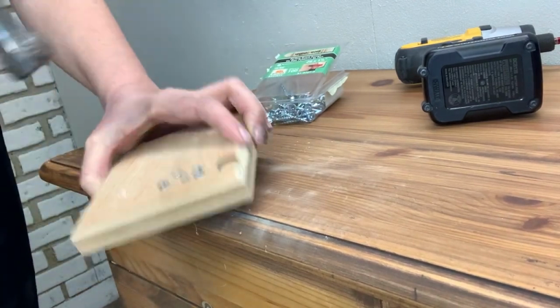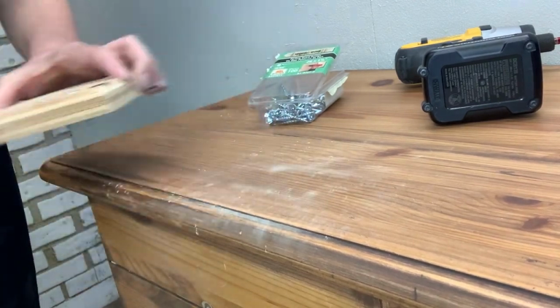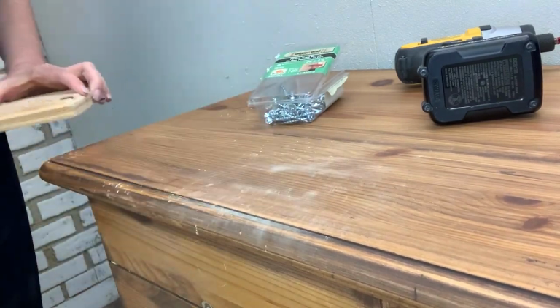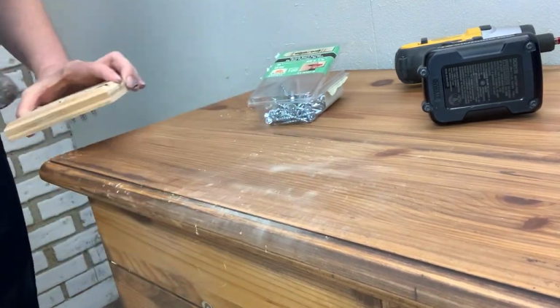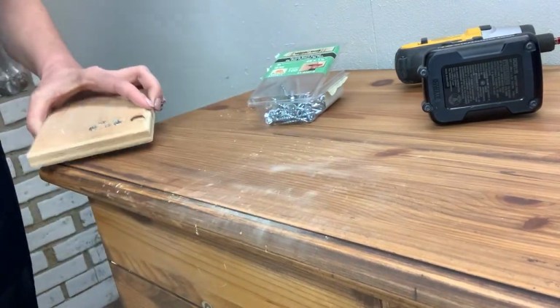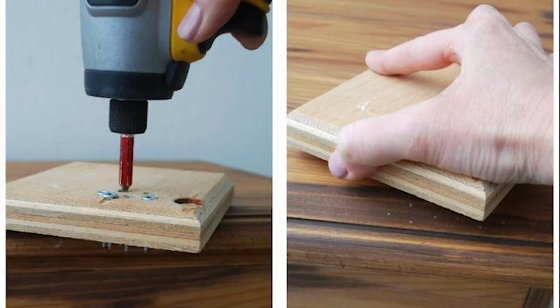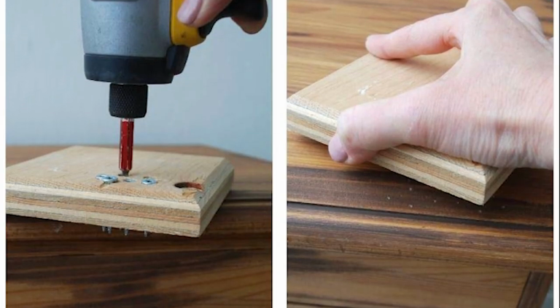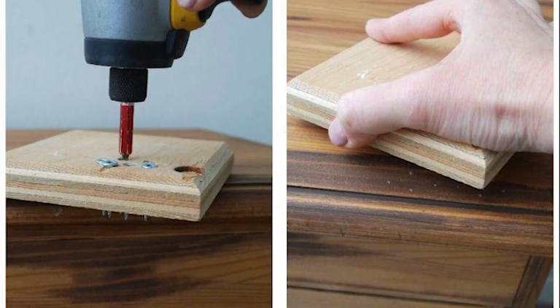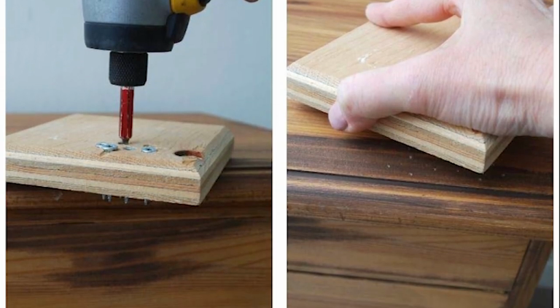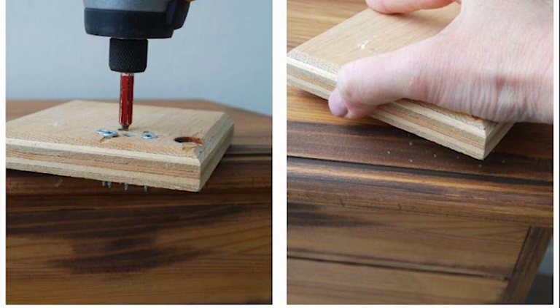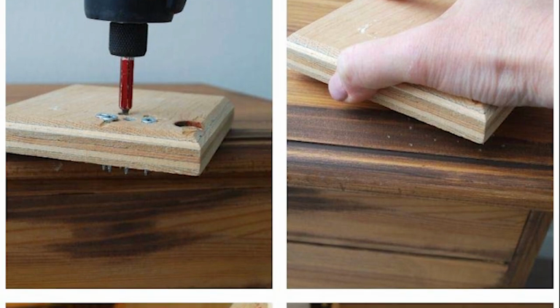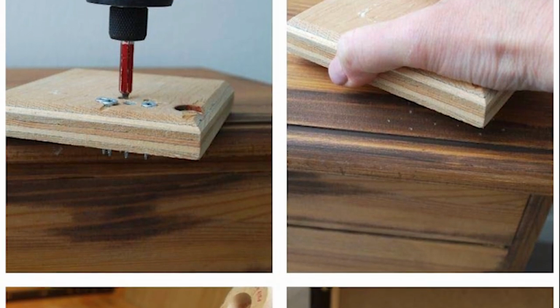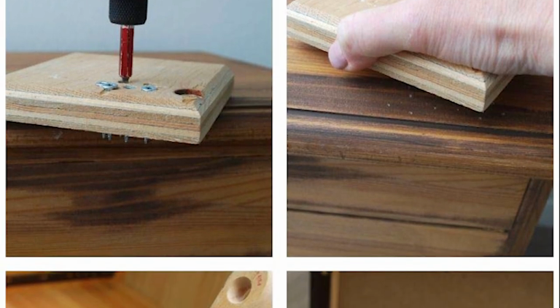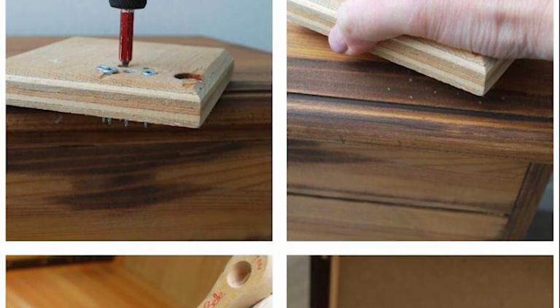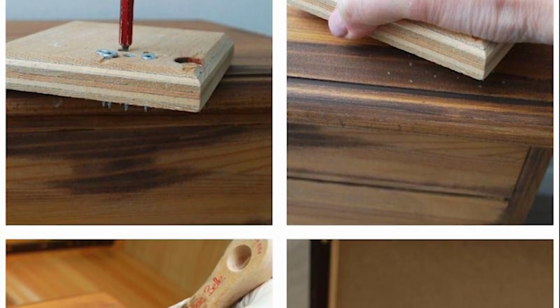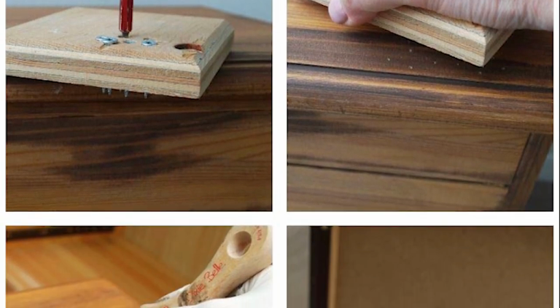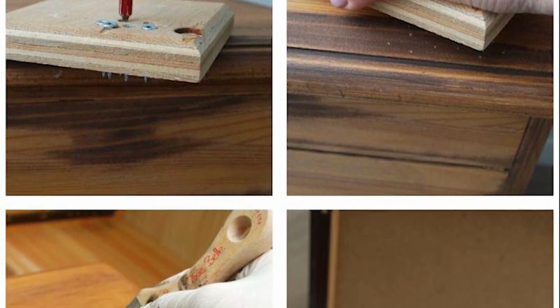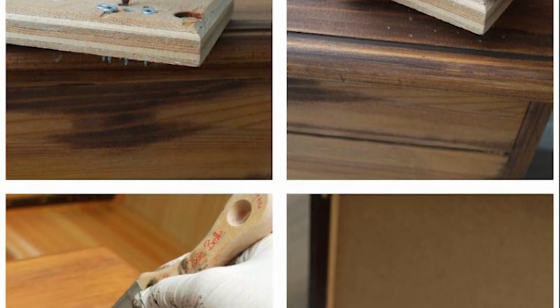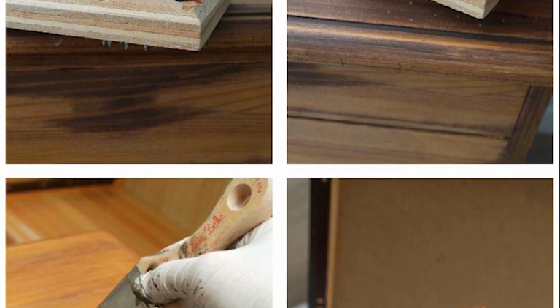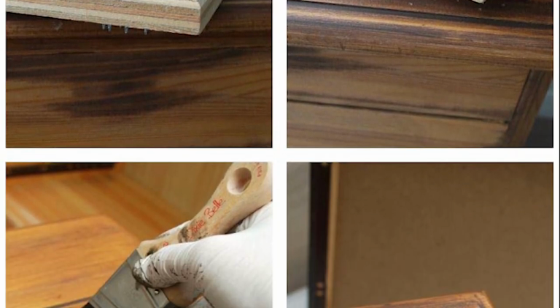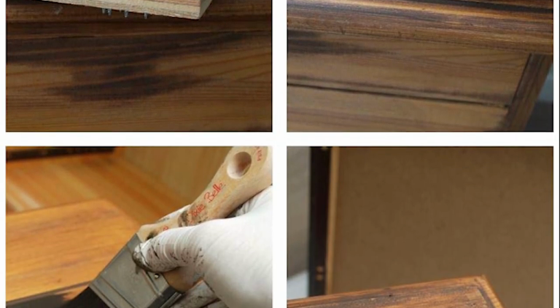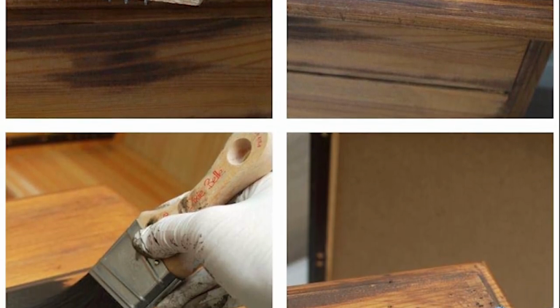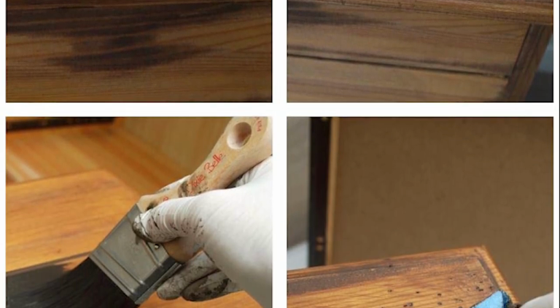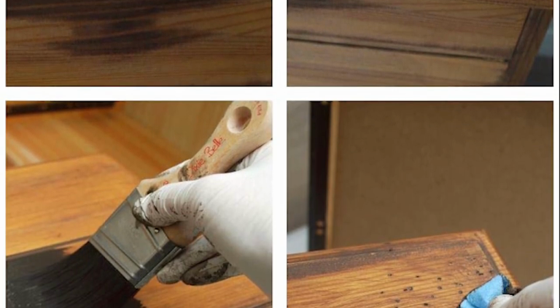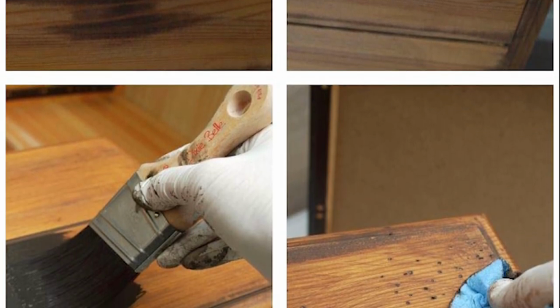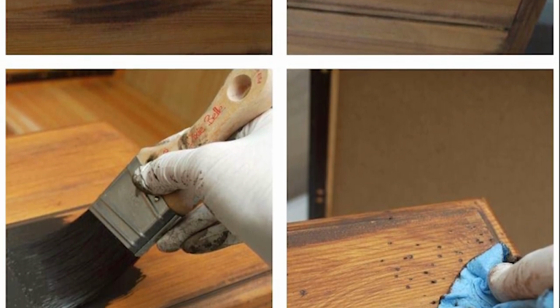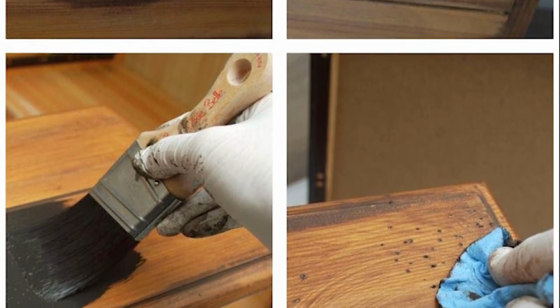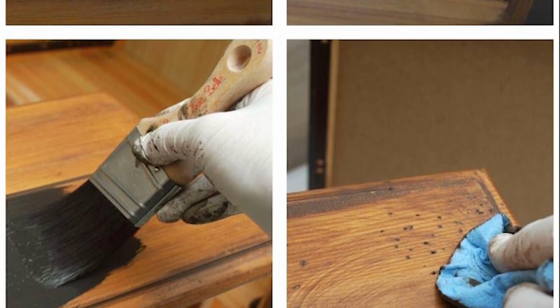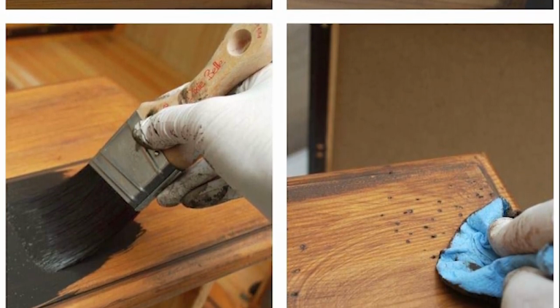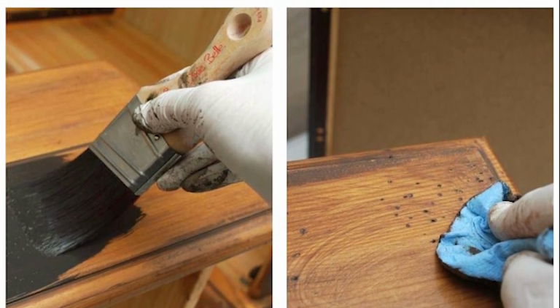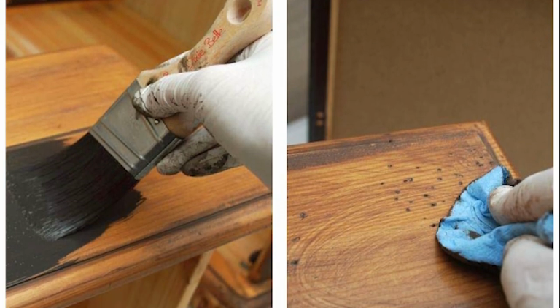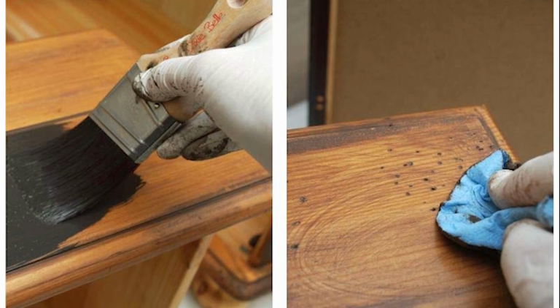I've used Tobacco Road on numerous pieces with different types of wood and I always love how this water-based stain turns out — it's one of my favorites. To give this piece an even more old-world look and add some character, I decided to add some wormholes into the wood. This piece already had some dings and scratches, so faux wormholes were the way to go to blend them in and create more character.